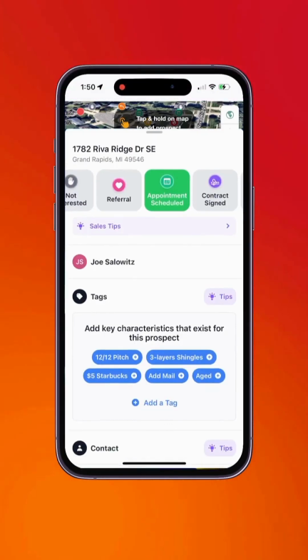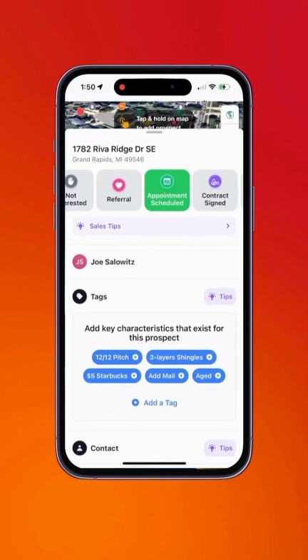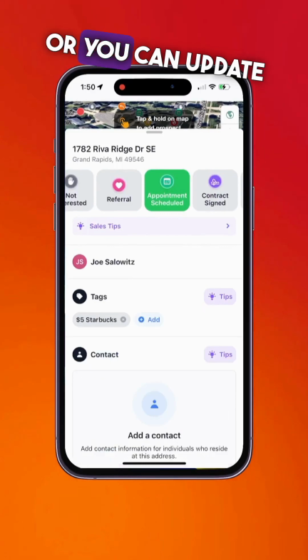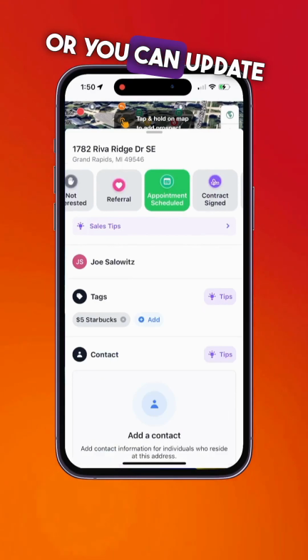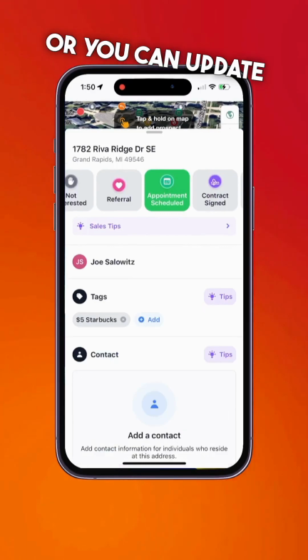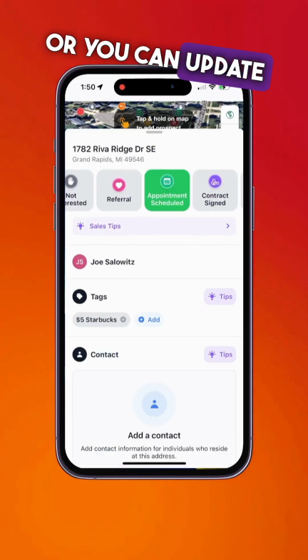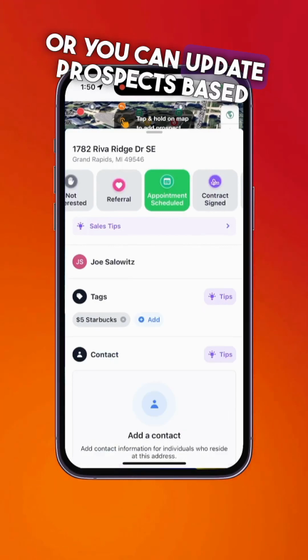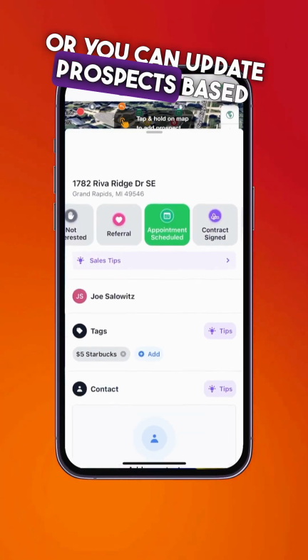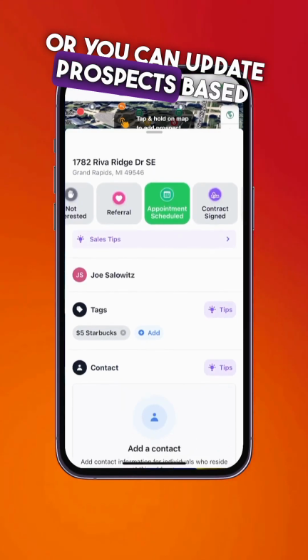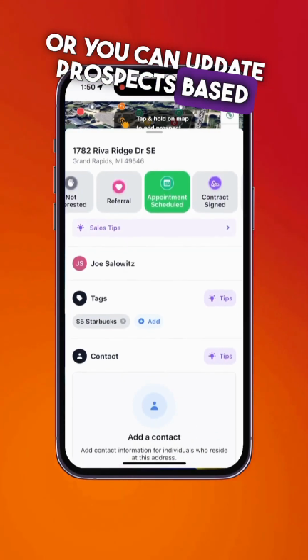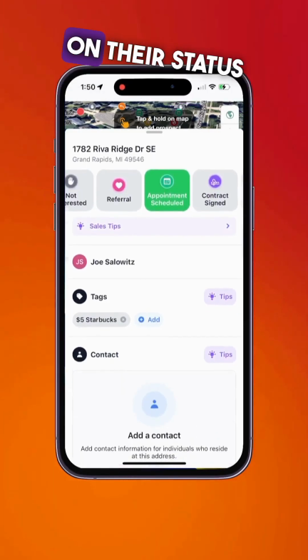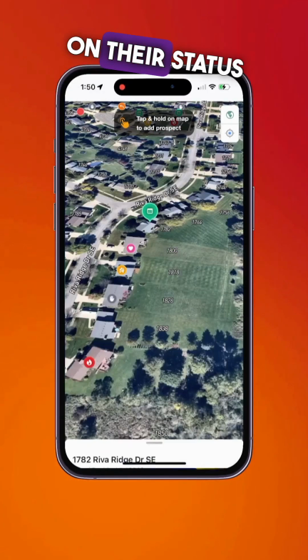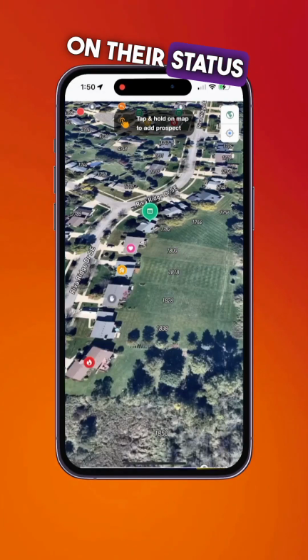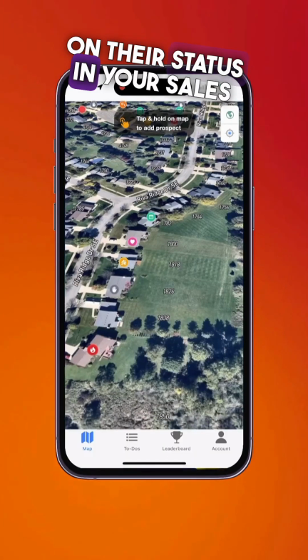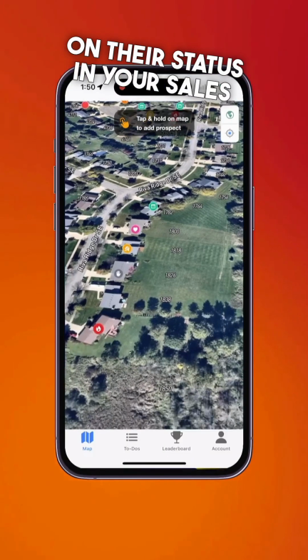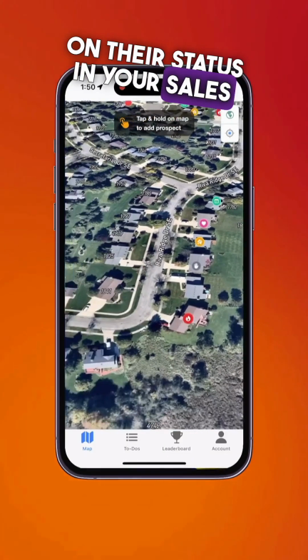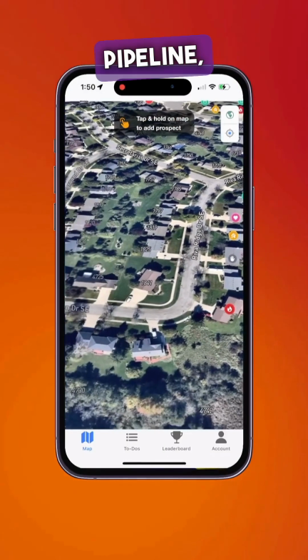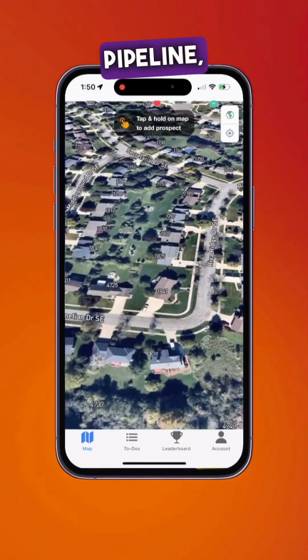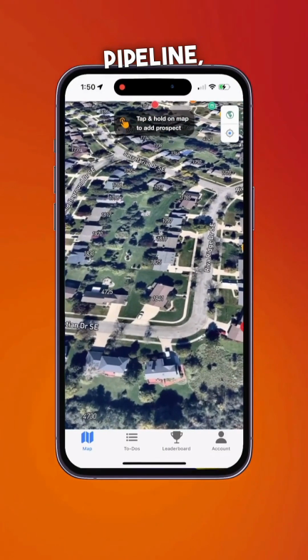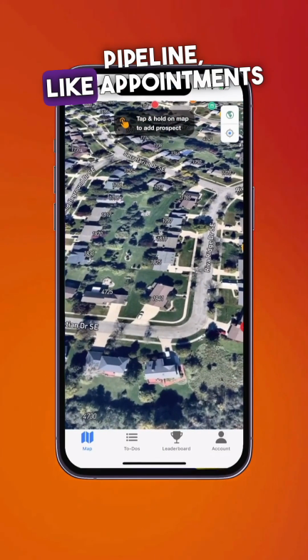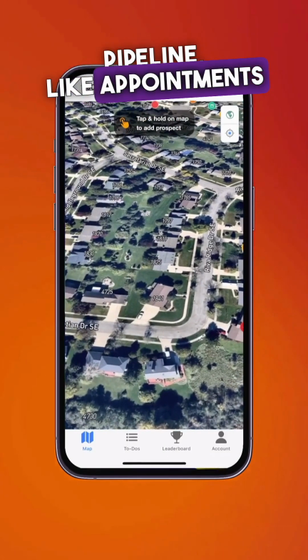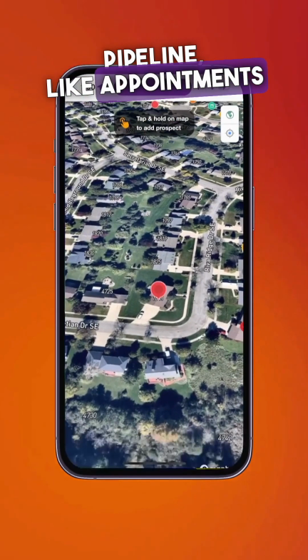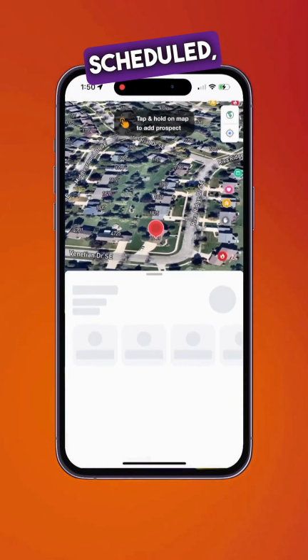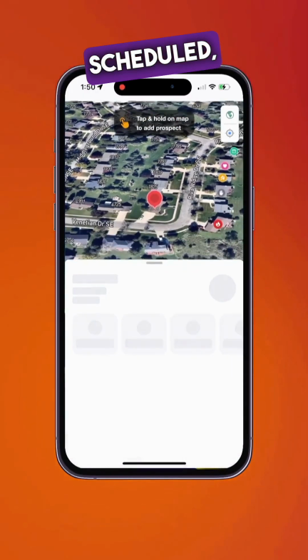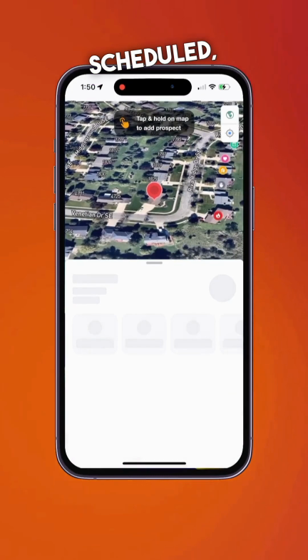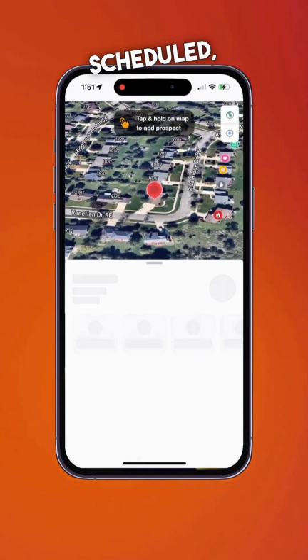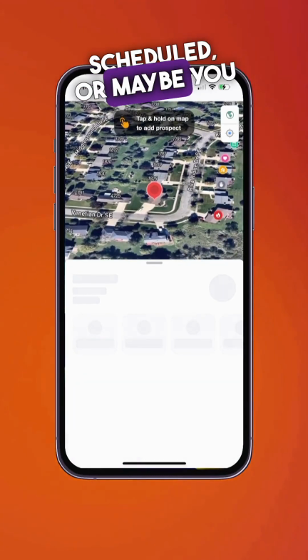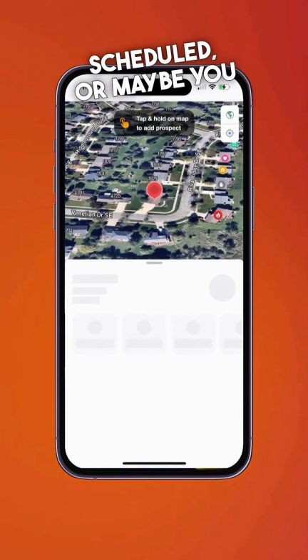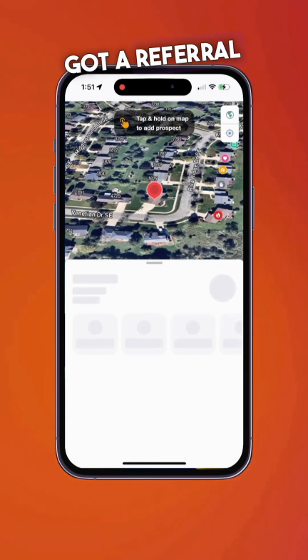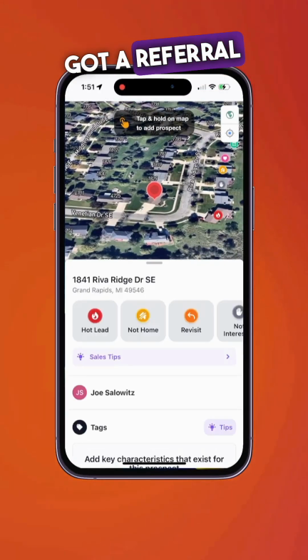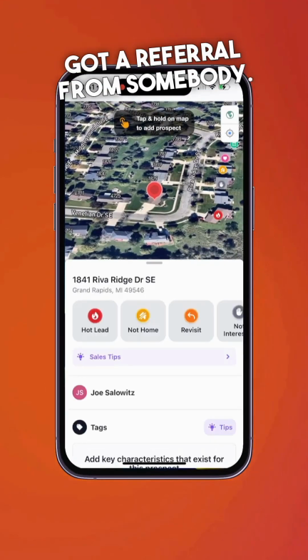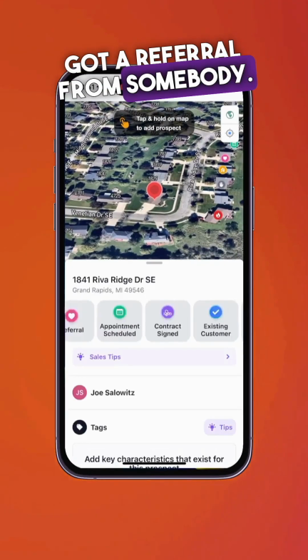Or you can update prospects based on their status in your sales pipeline, like appointments scheduled, or maybe you got a referral from somebody.